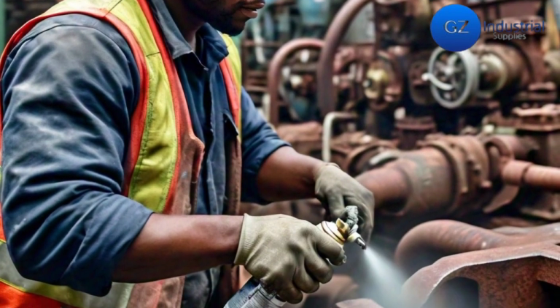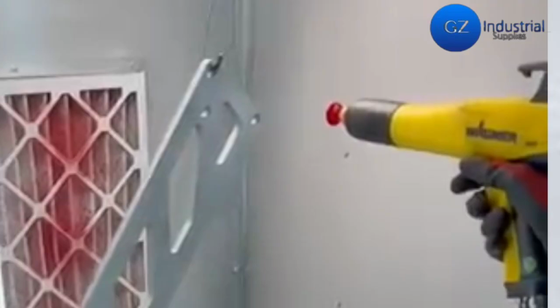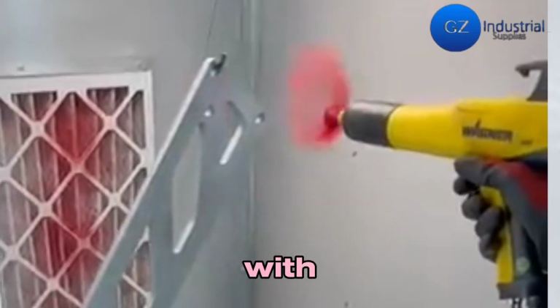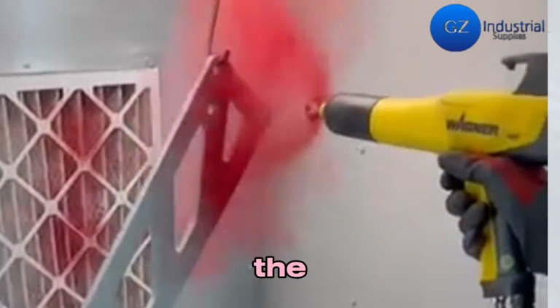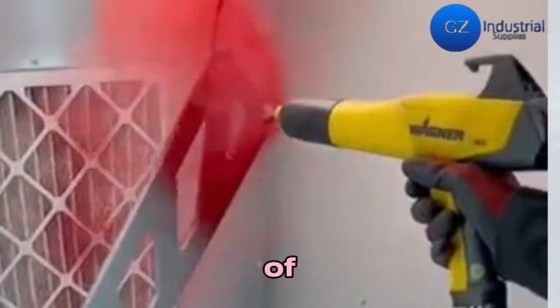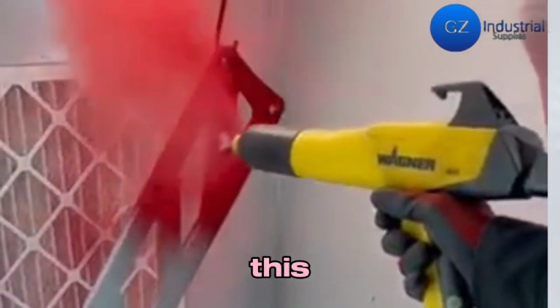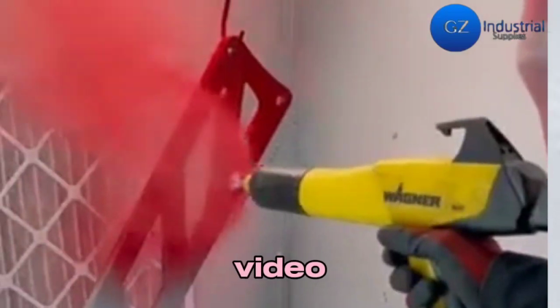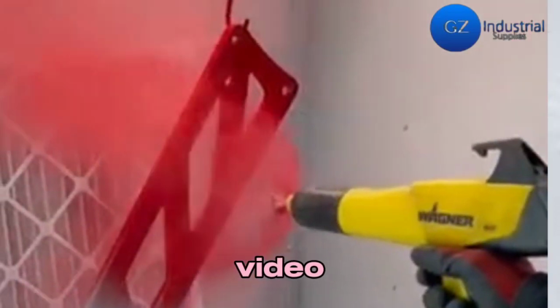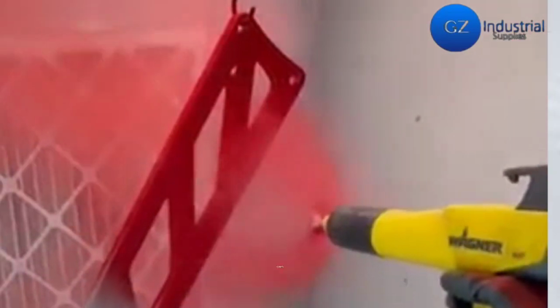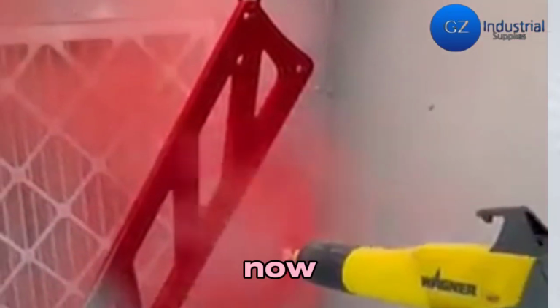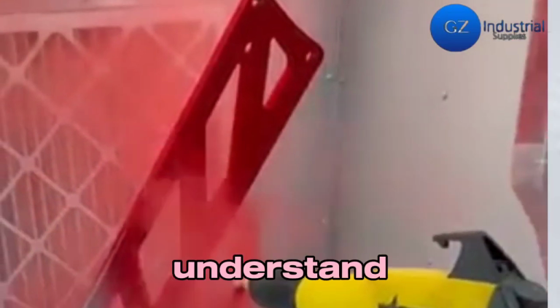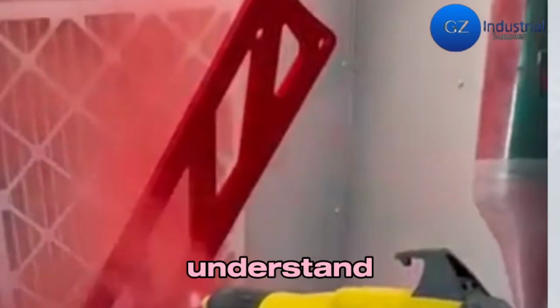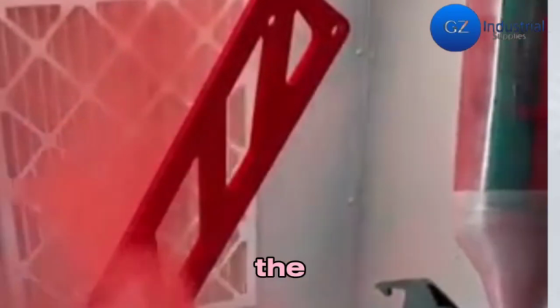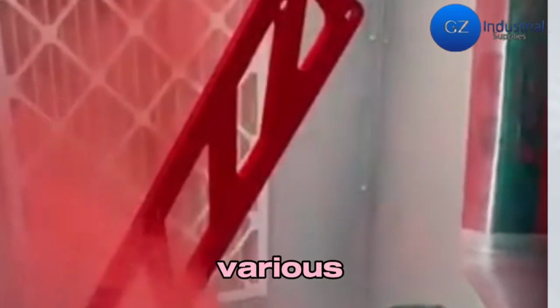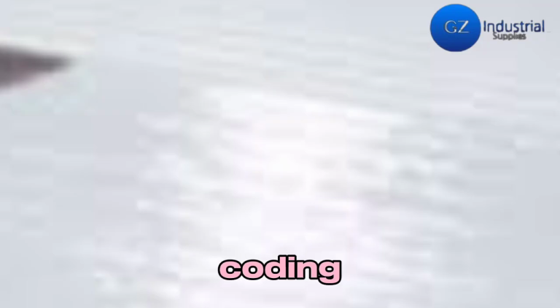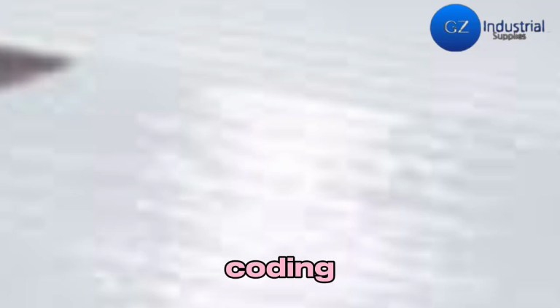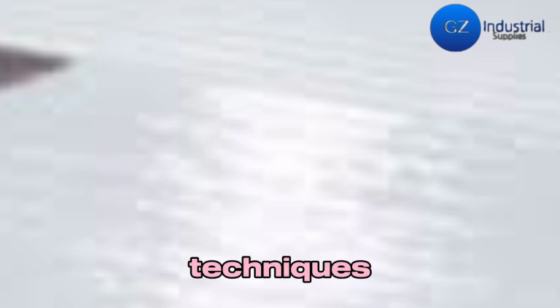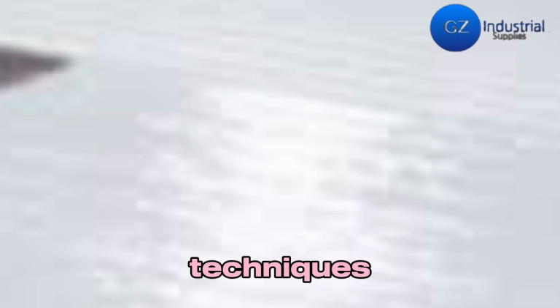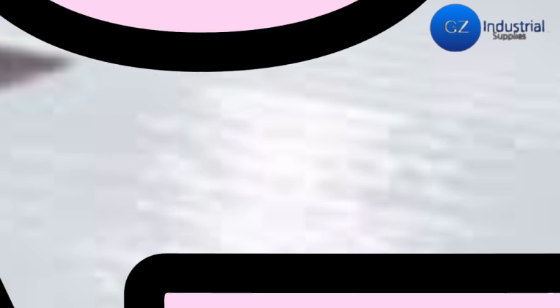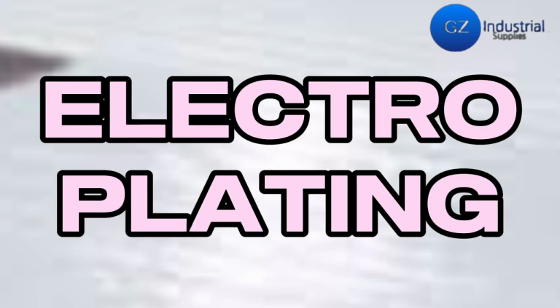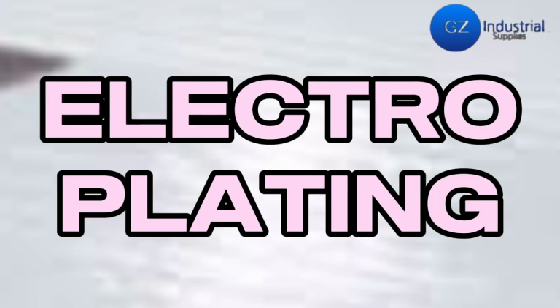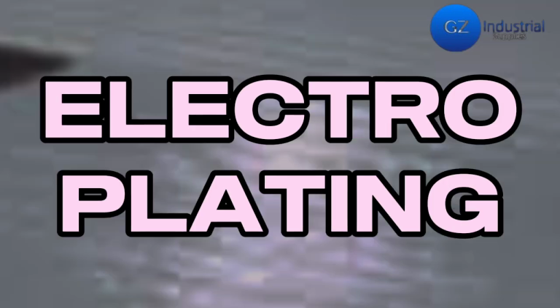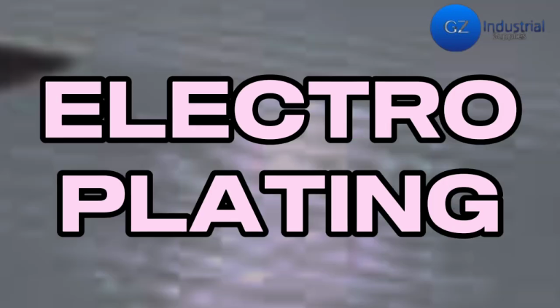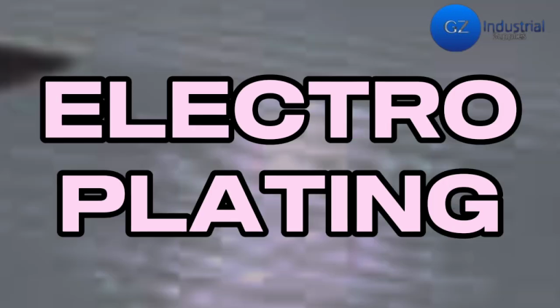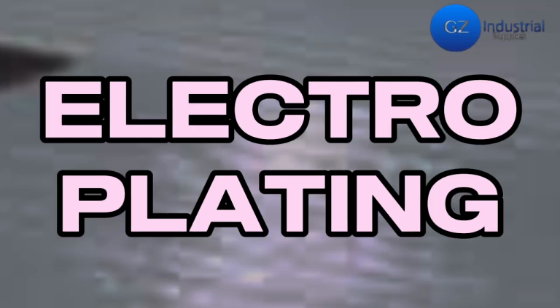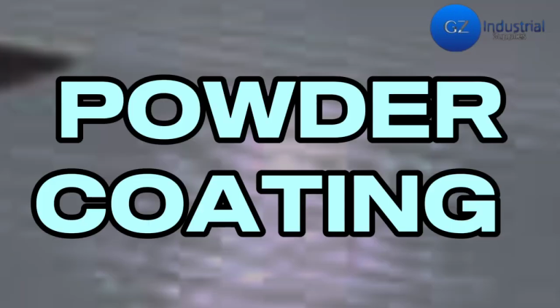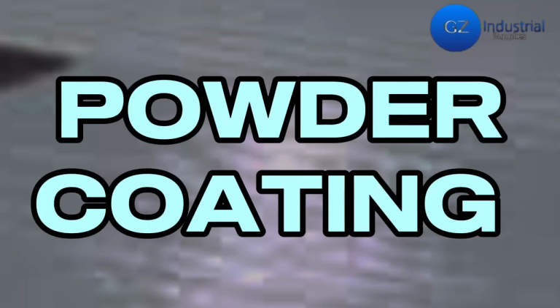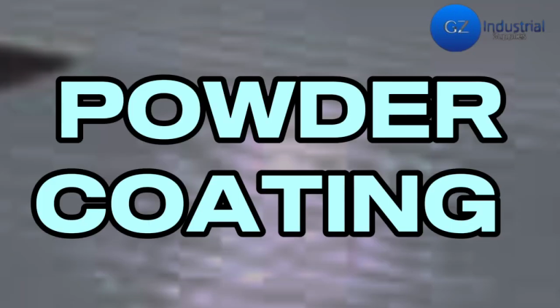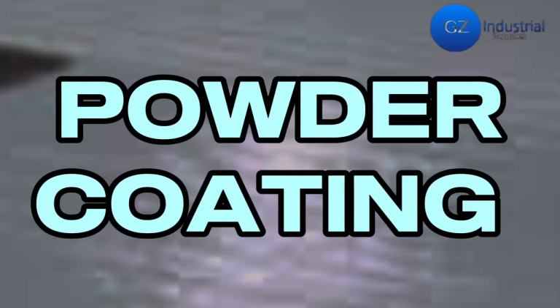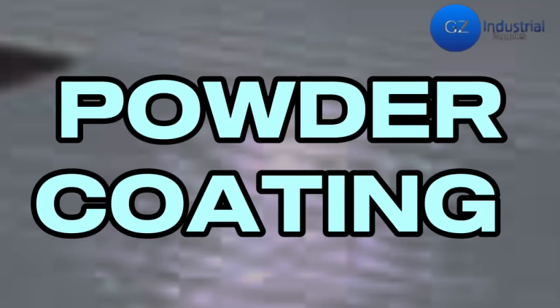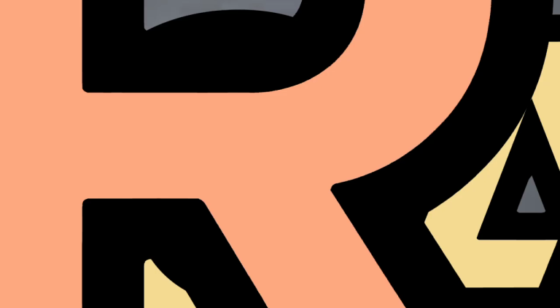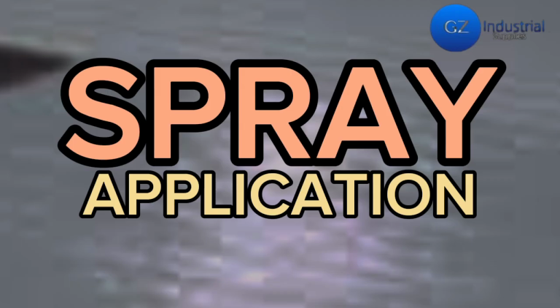With the help of this video, you can now understand the various coating techniques, which include electroplating, powder coating, and spray applications.